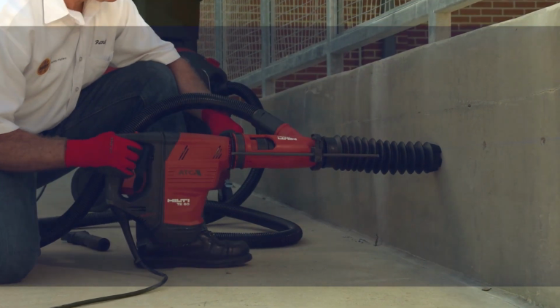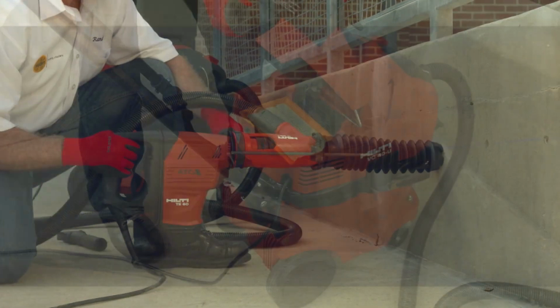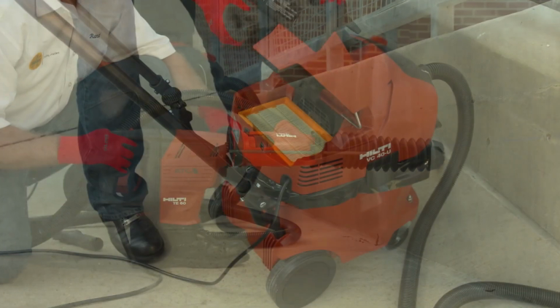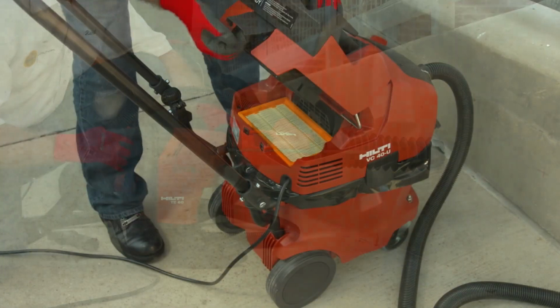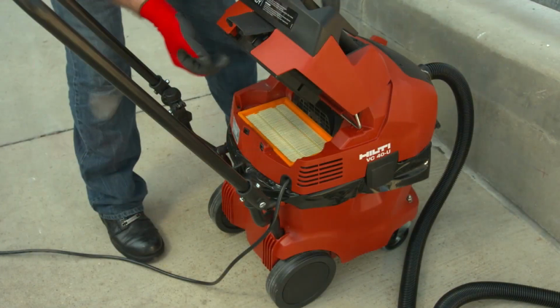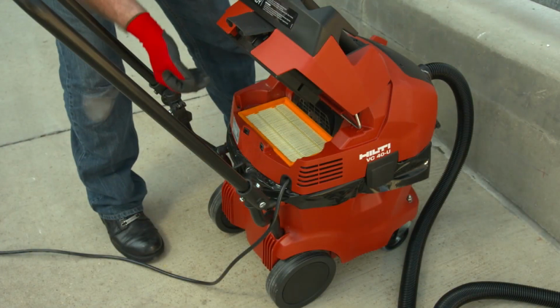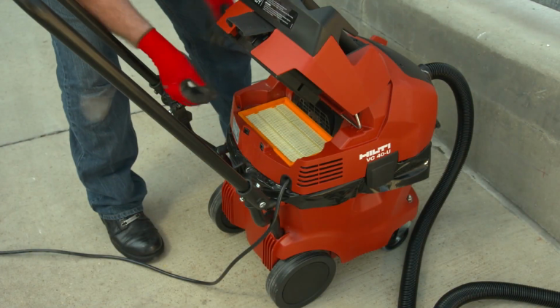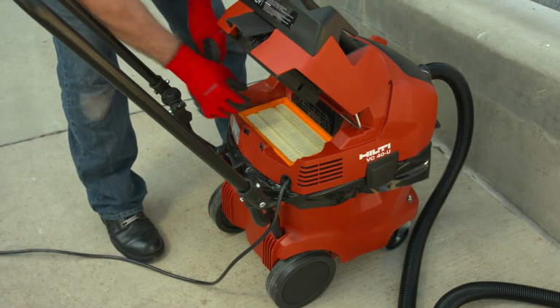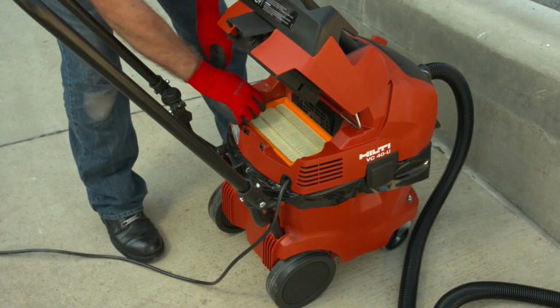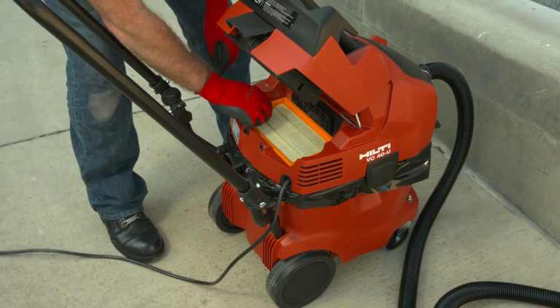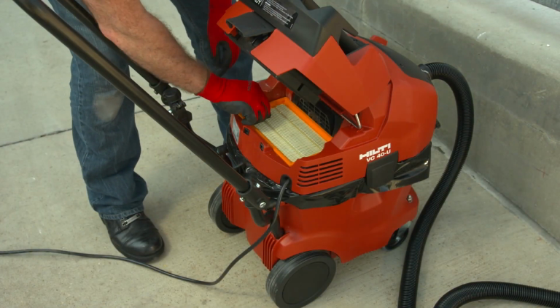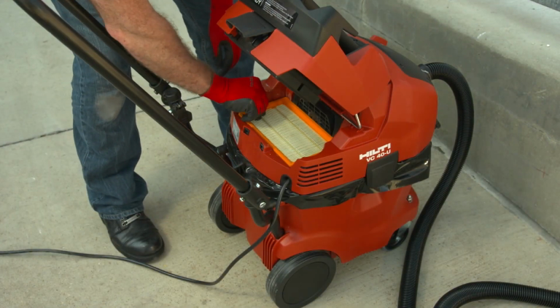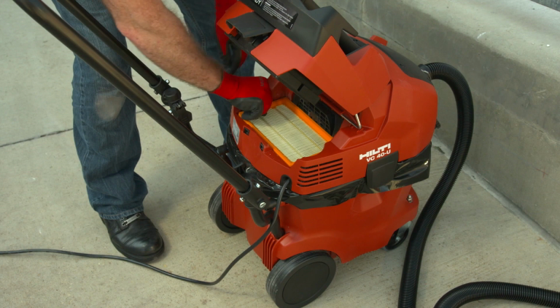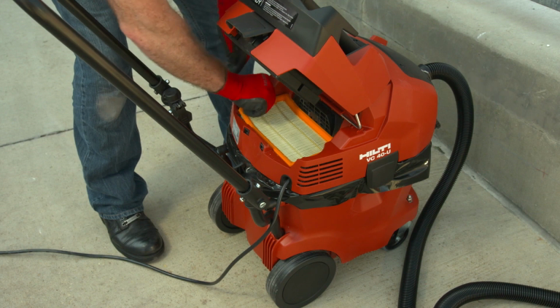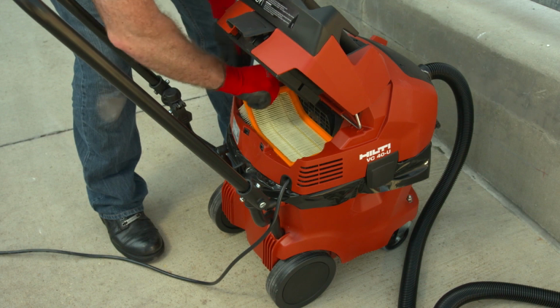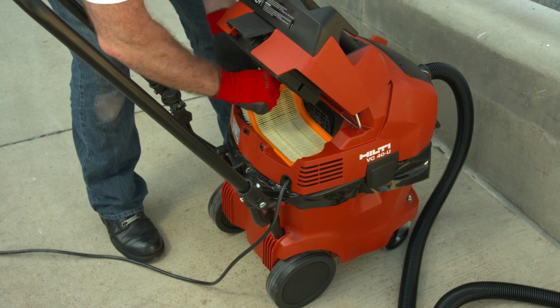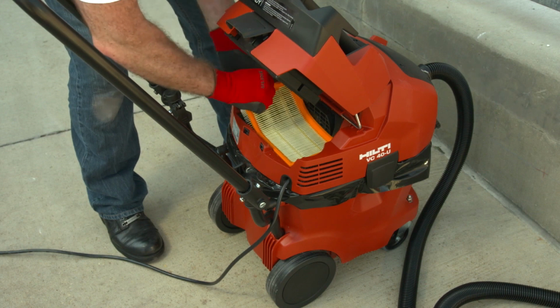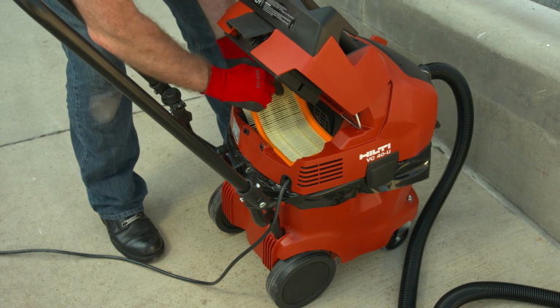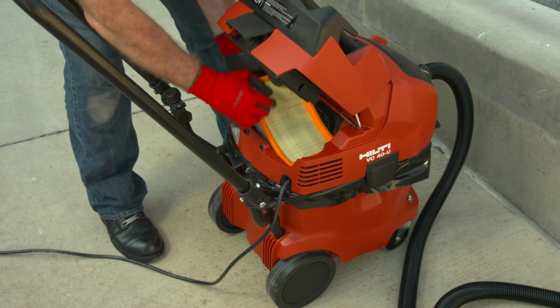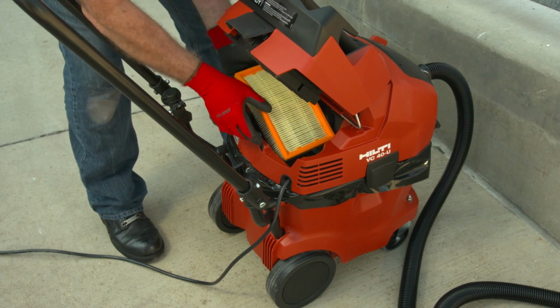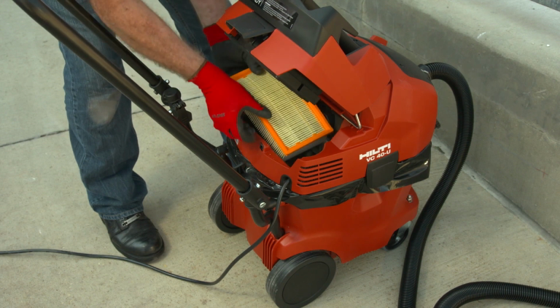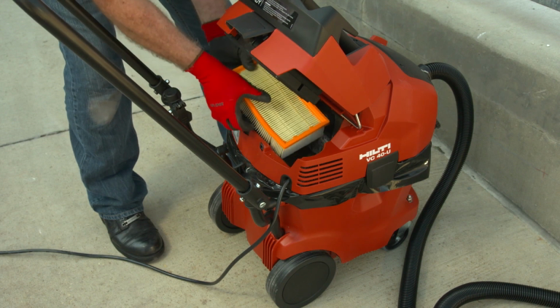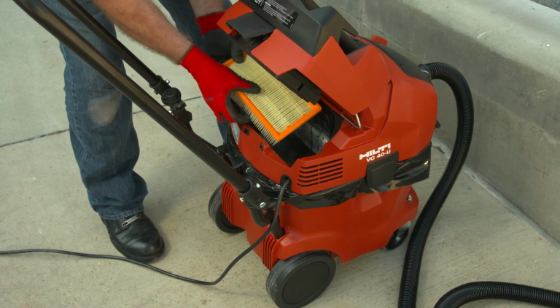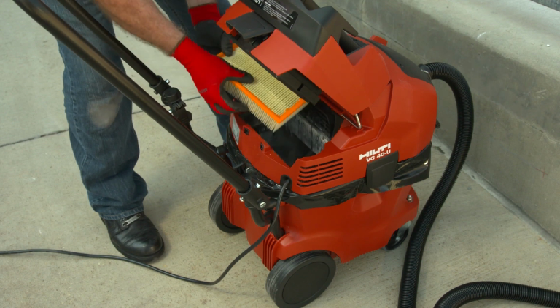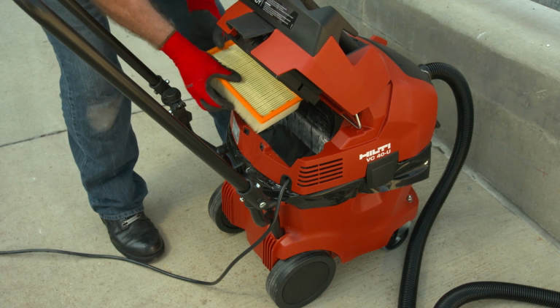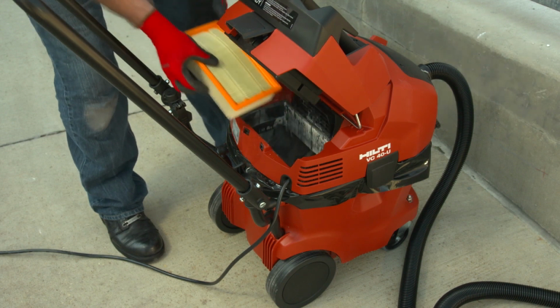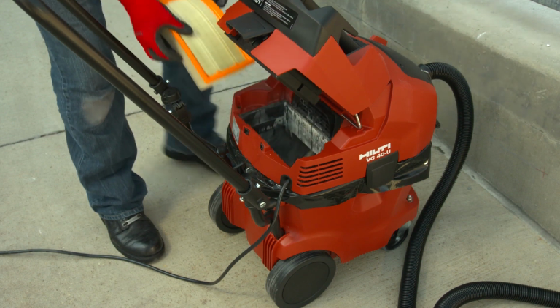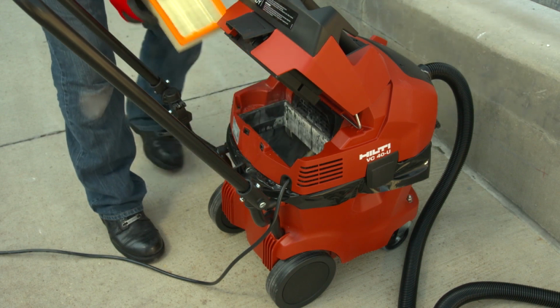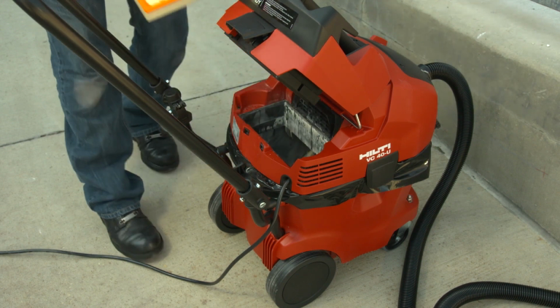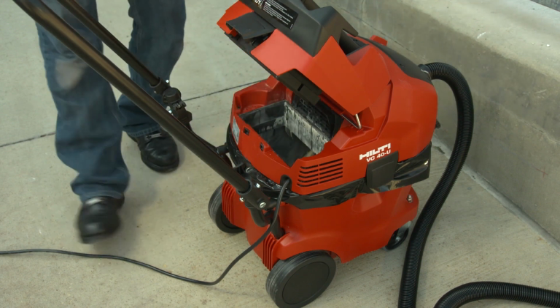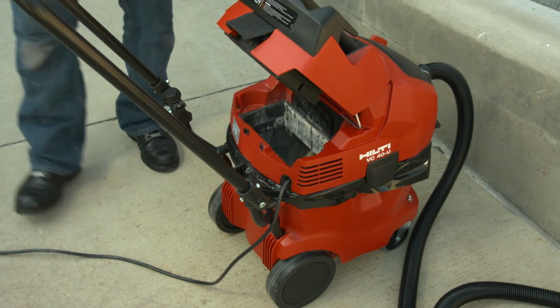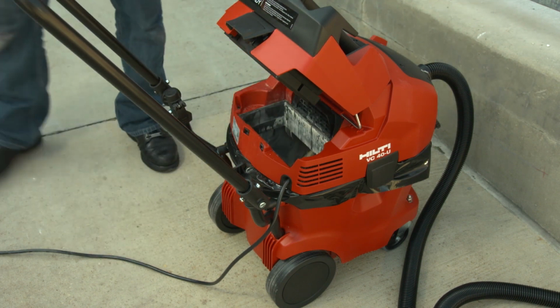Instructions also include a maintenance schedule. Be sure used filters and dust collection bags are handled in a manner that will minimize workers' exposure to silica dust.